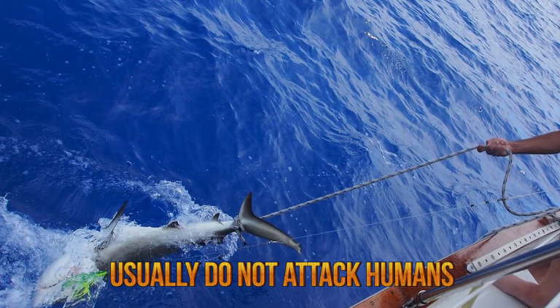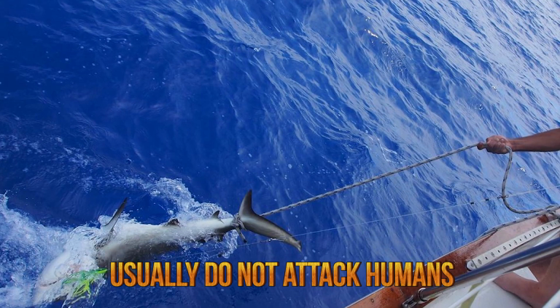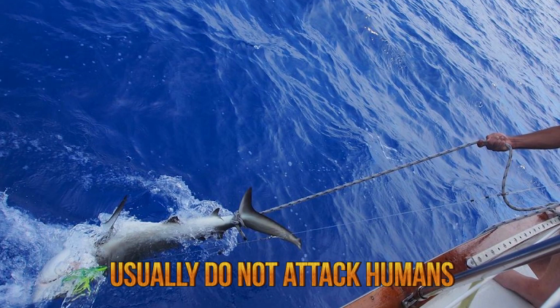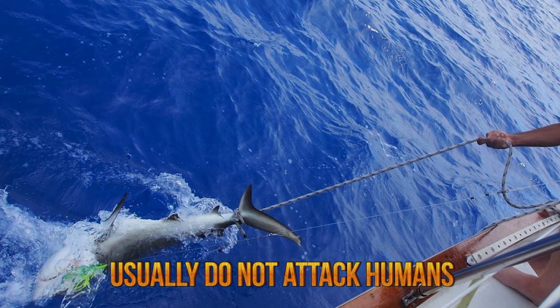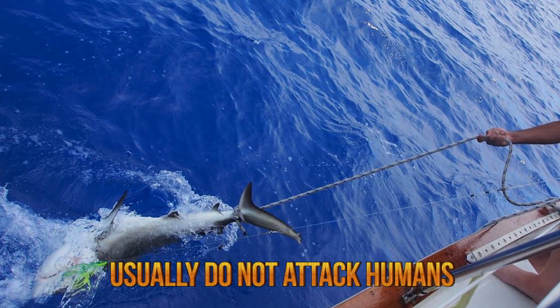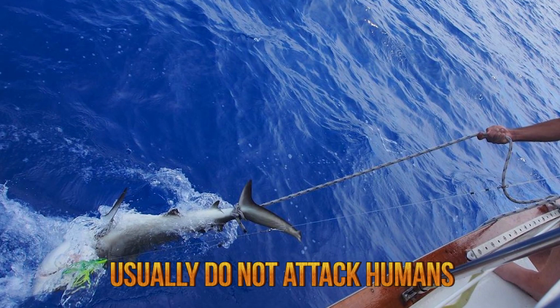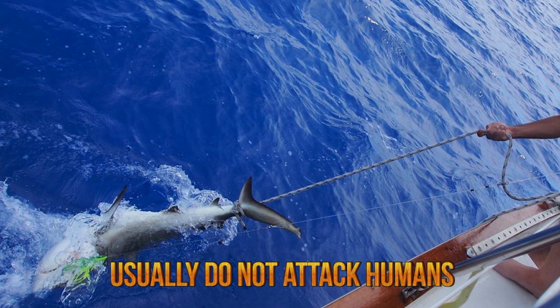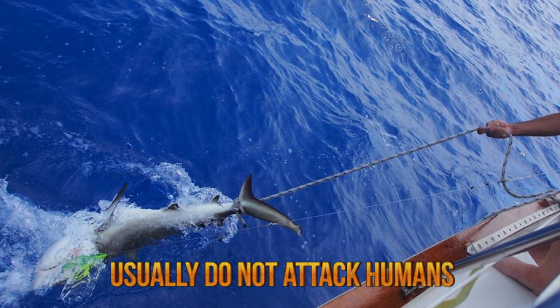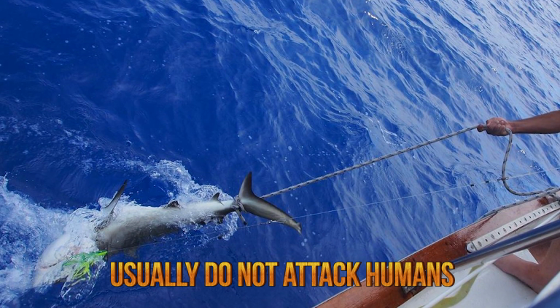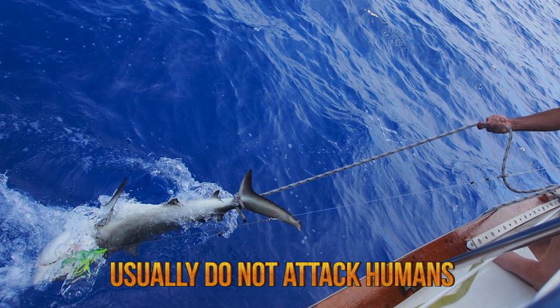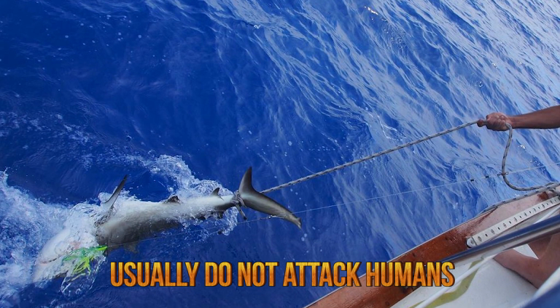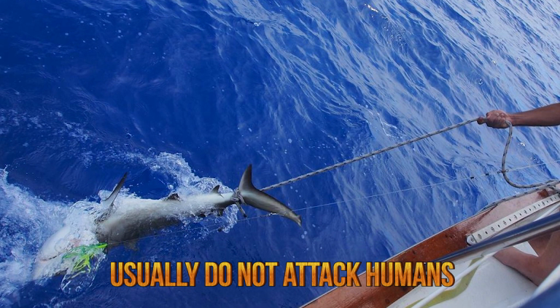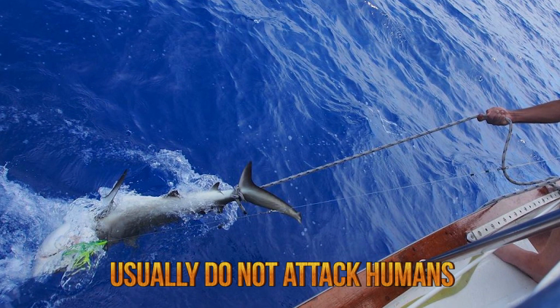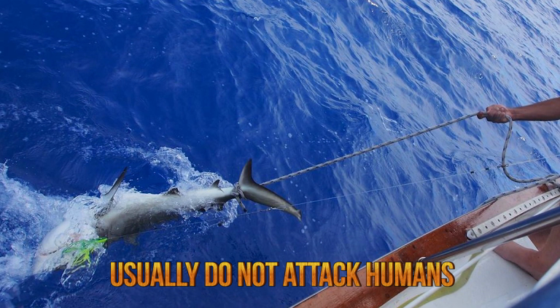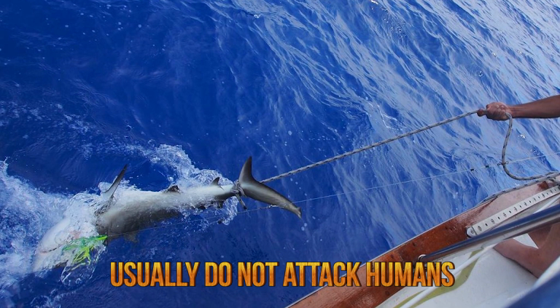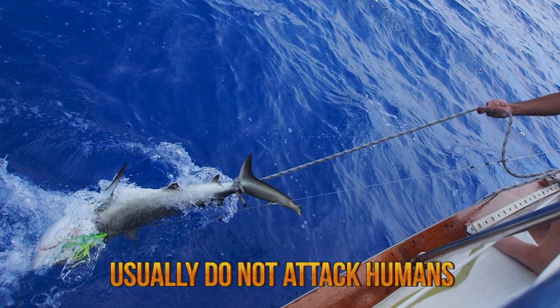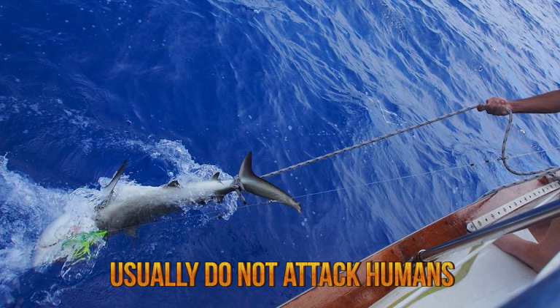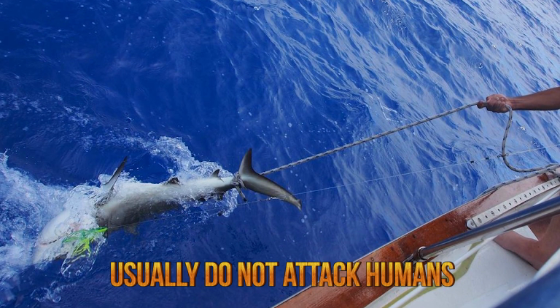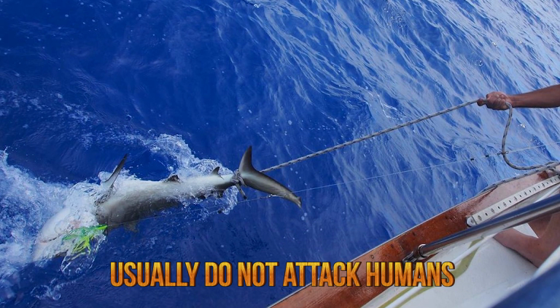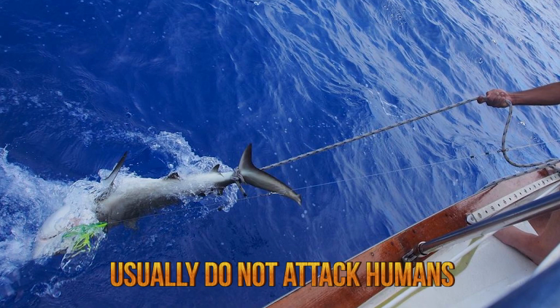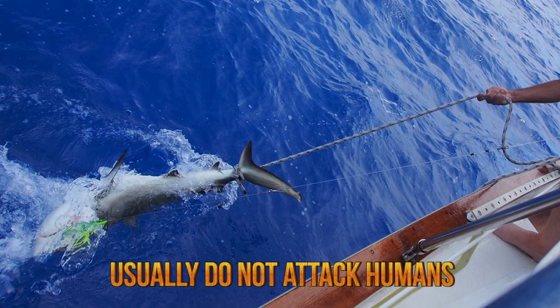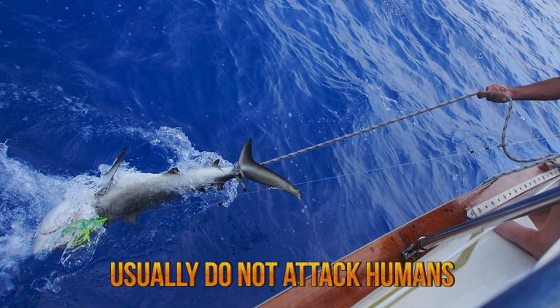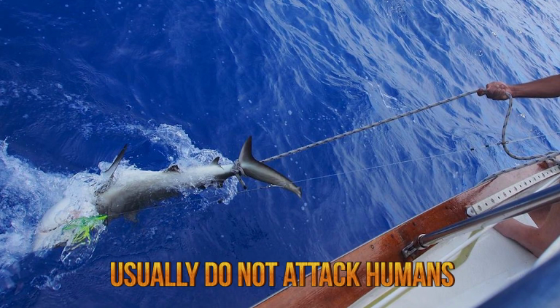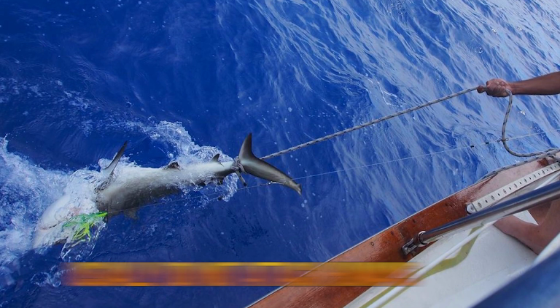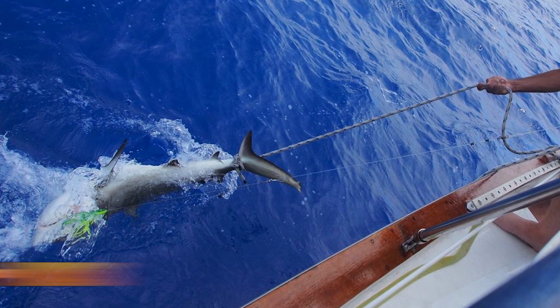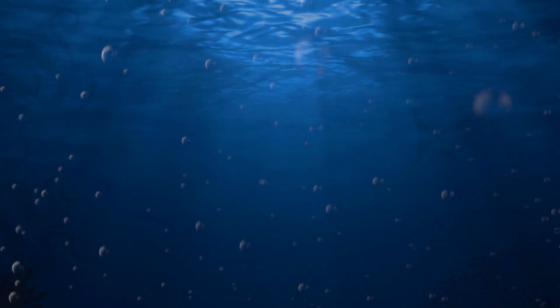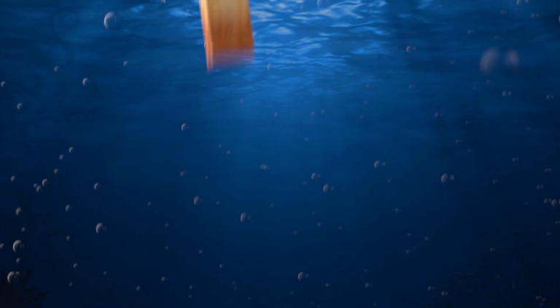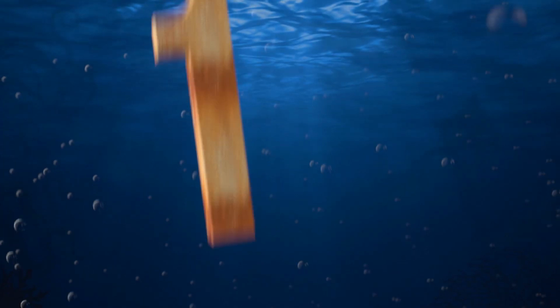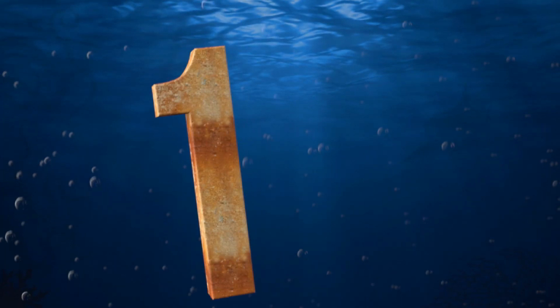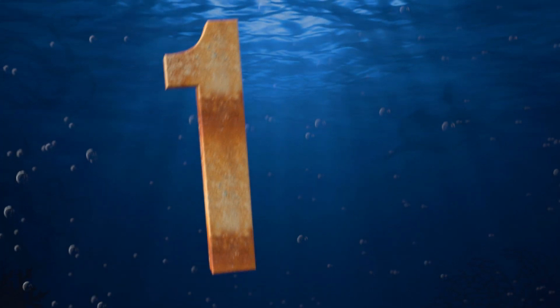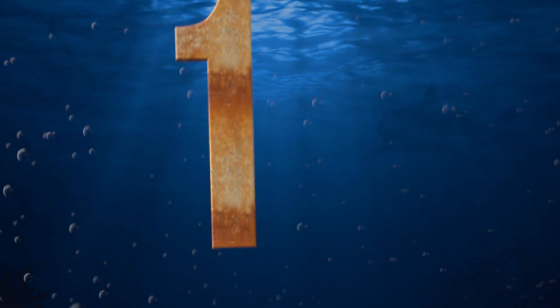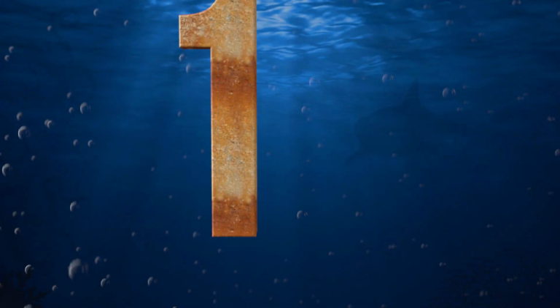A Hawaiian fisherman was killed by a swordfish in 2015 after attempting to spear it.